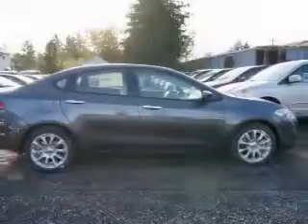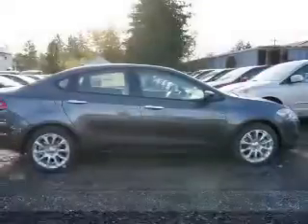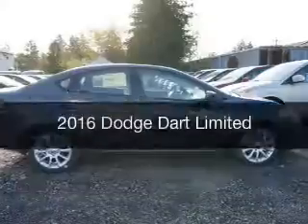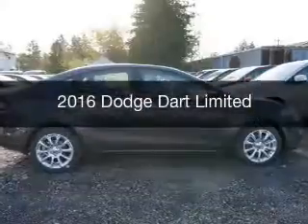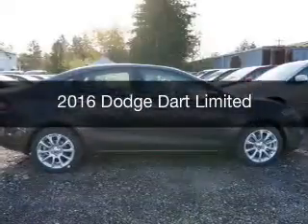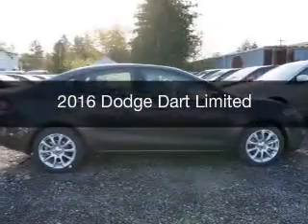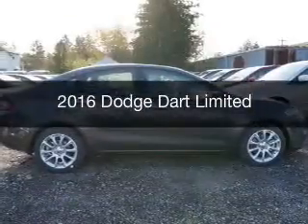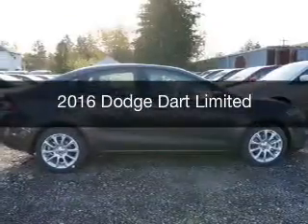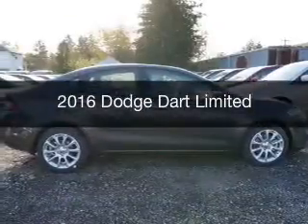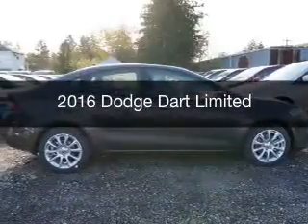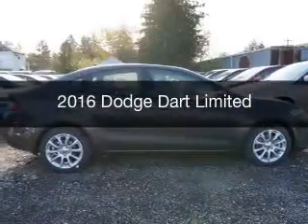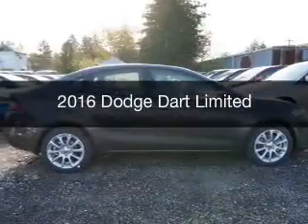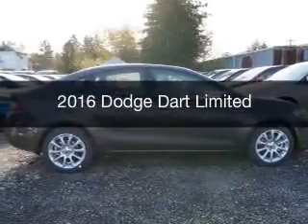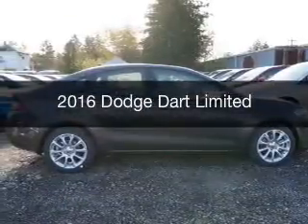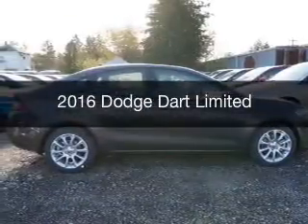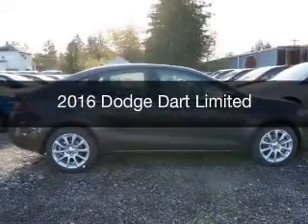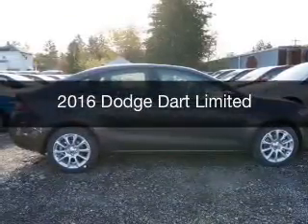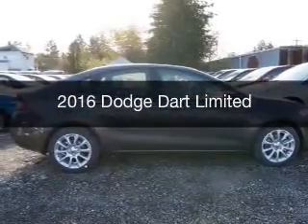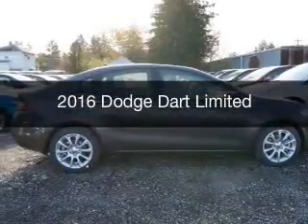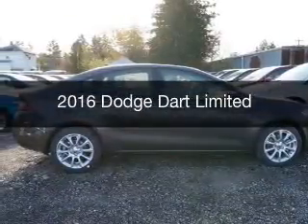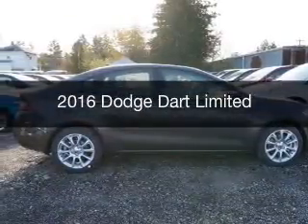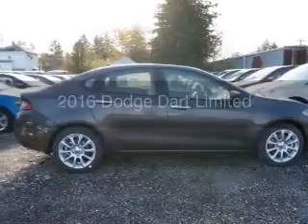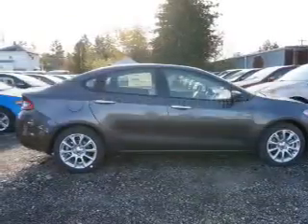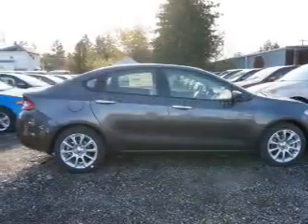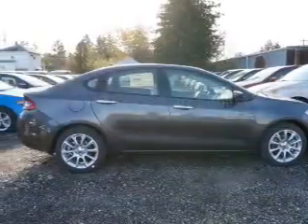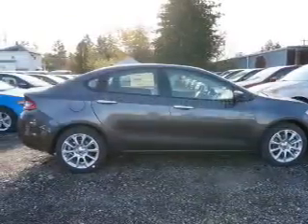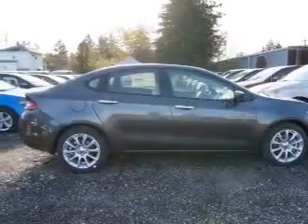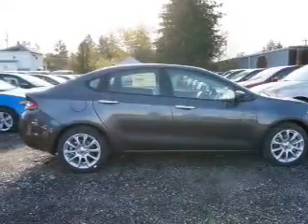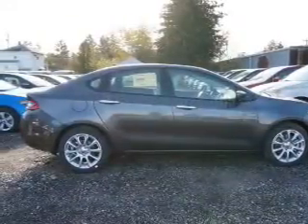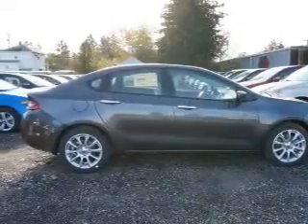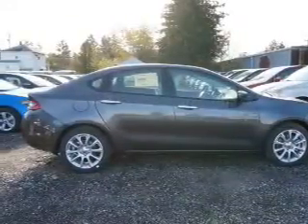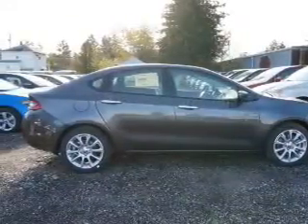This is a new 2016 Dodge Dart. Grab life by the horns.